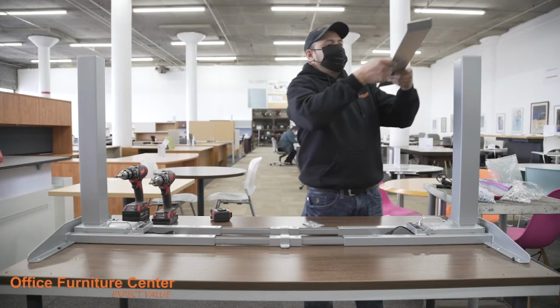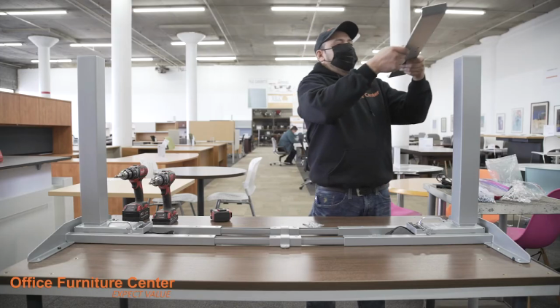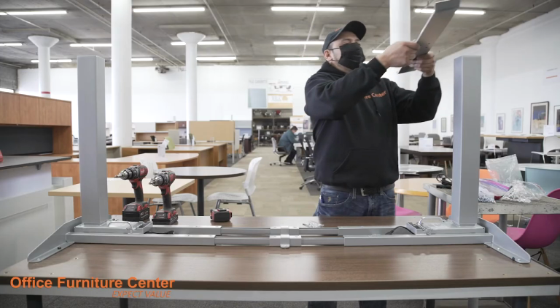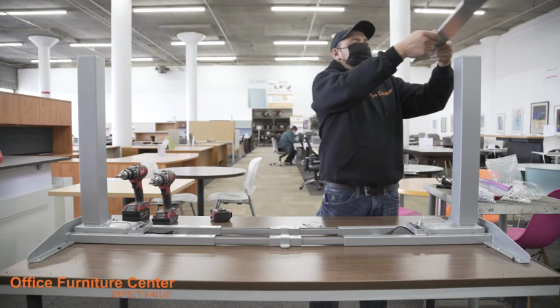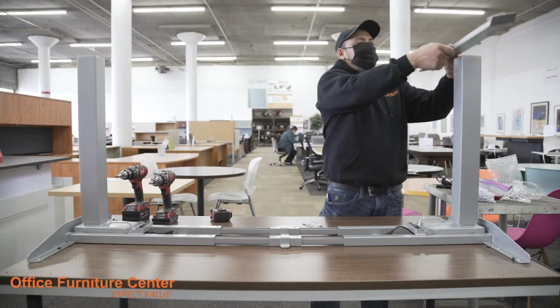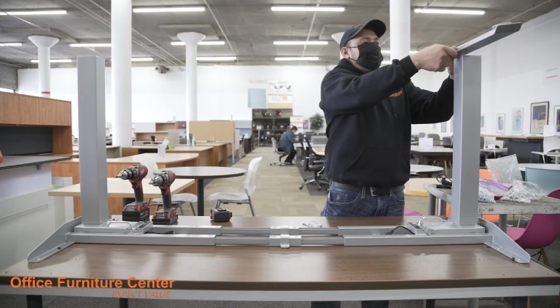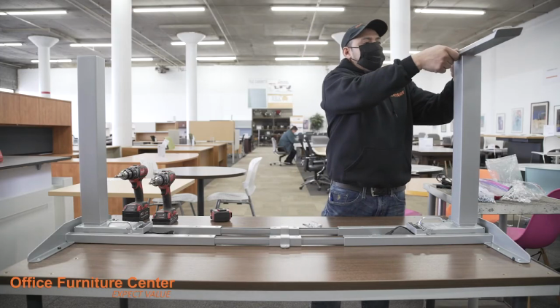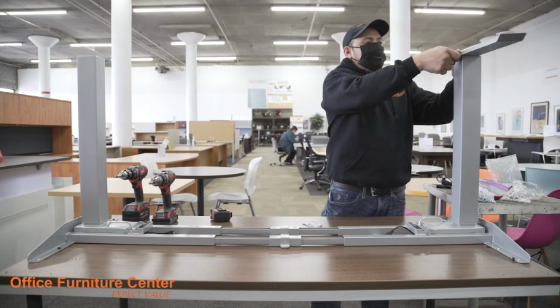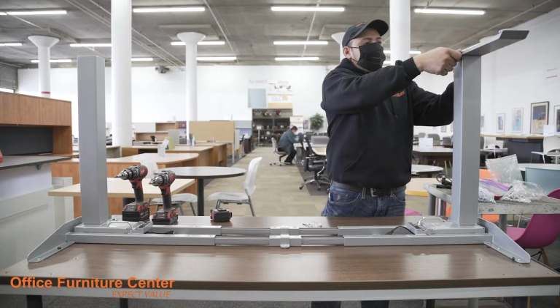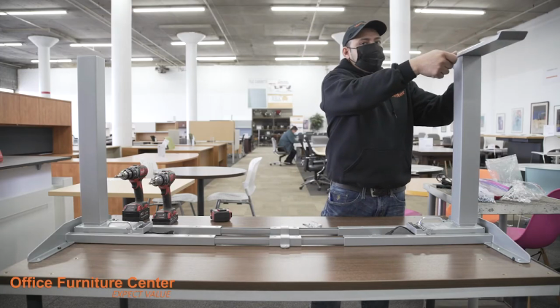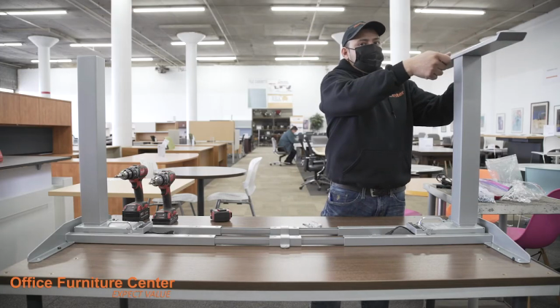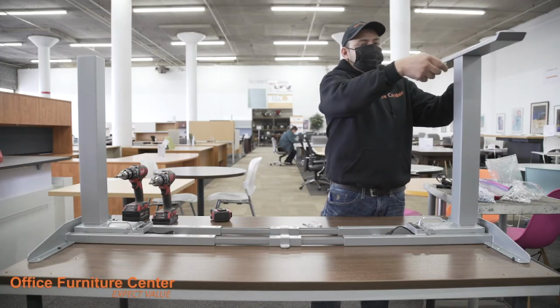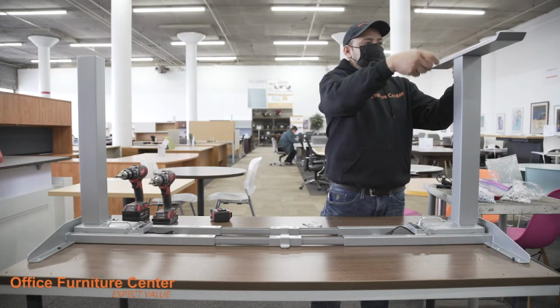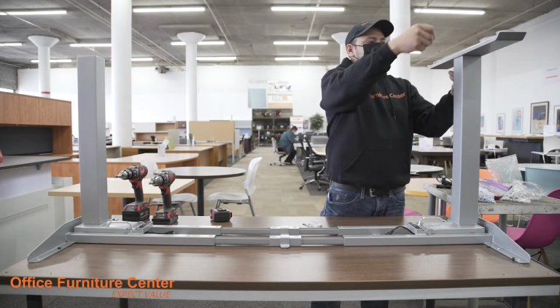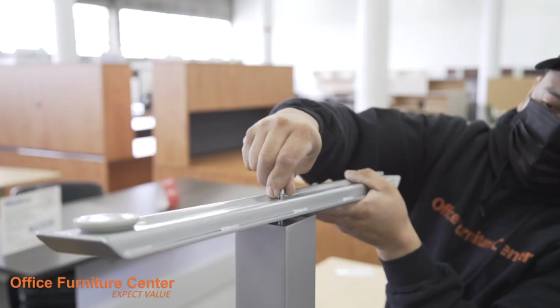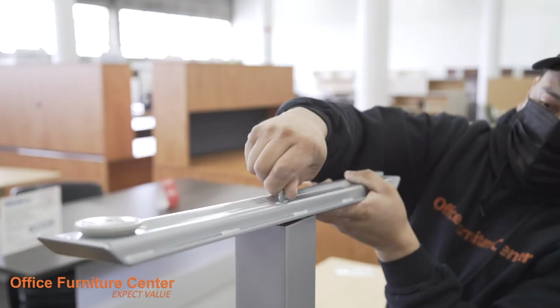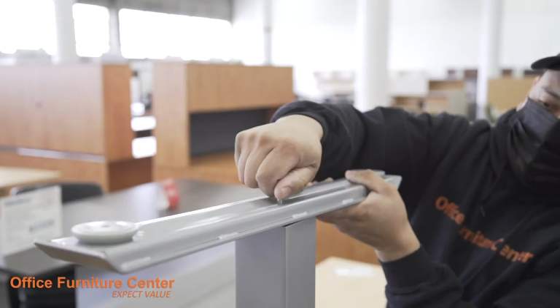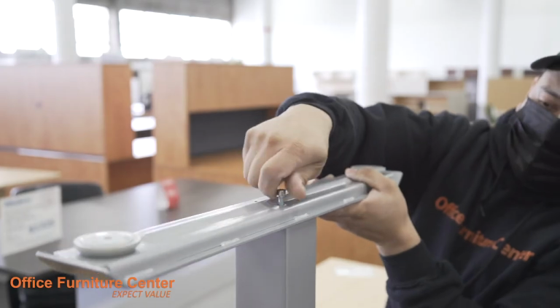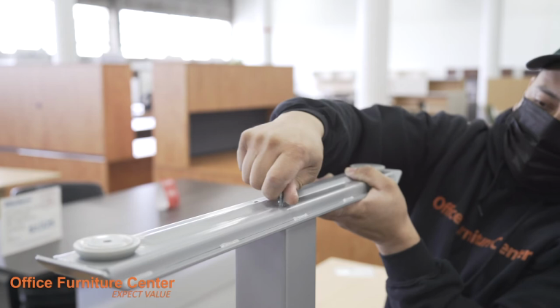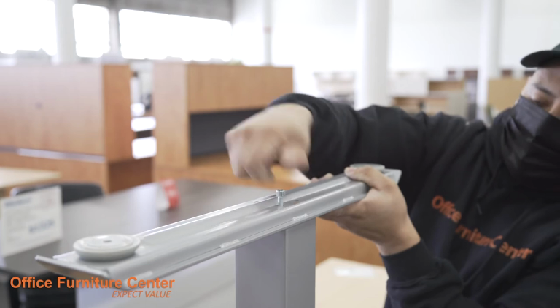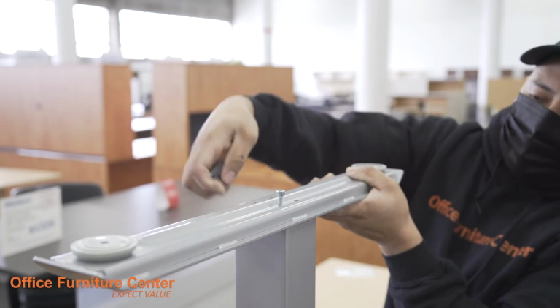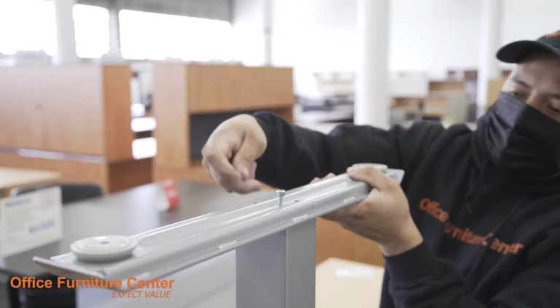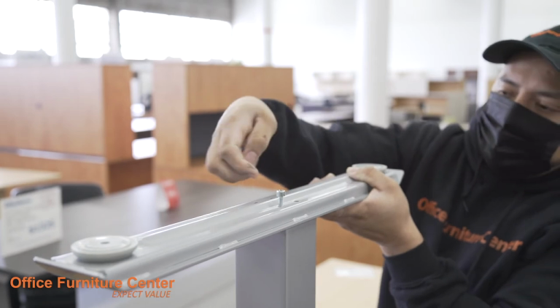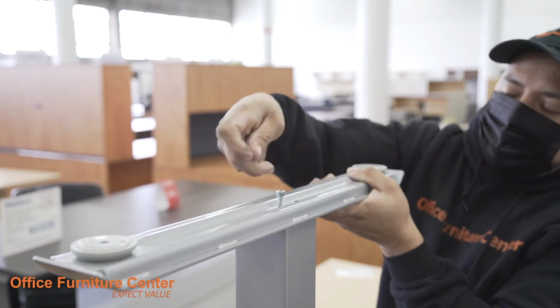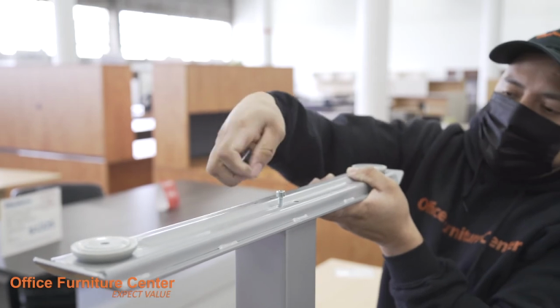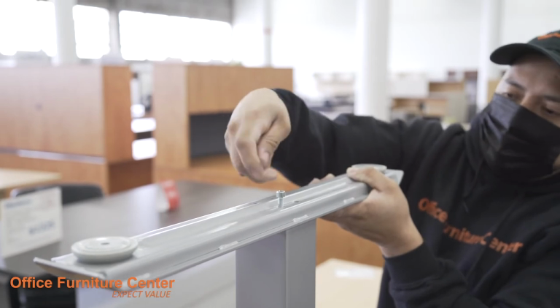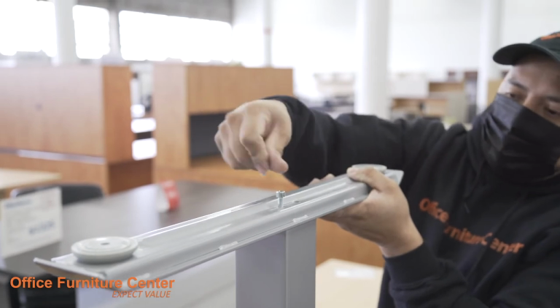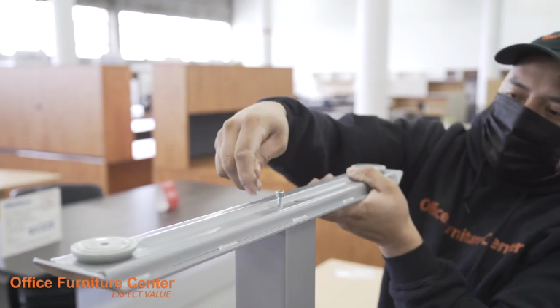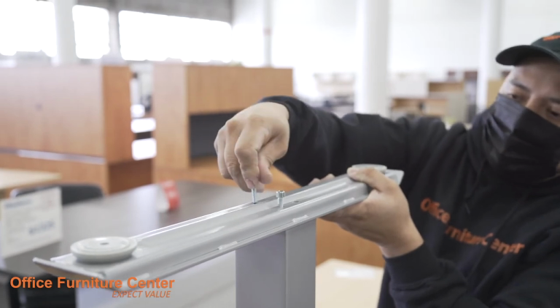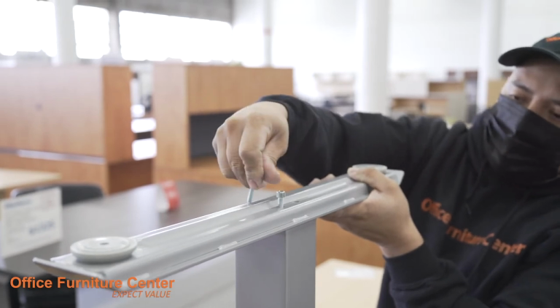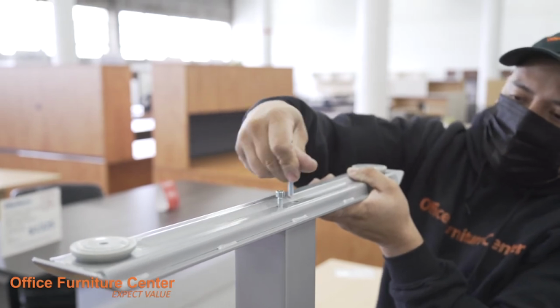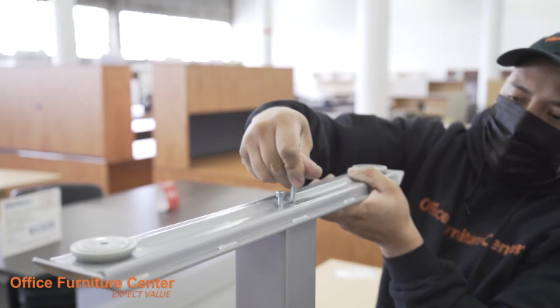Step 8. Screw the two table feet into the ends of the legs using 4 screws on each foot.